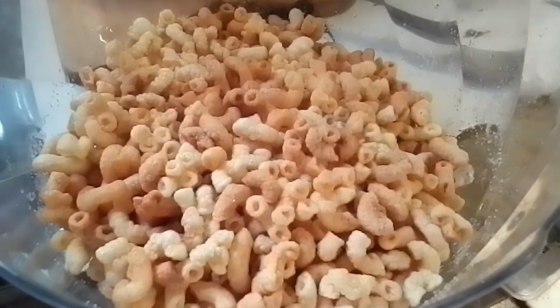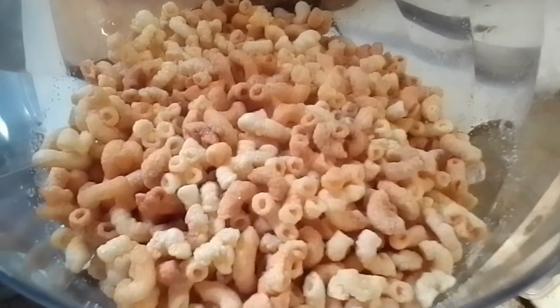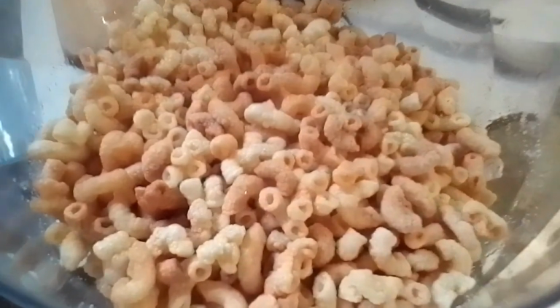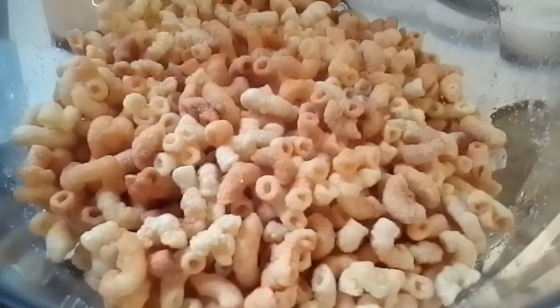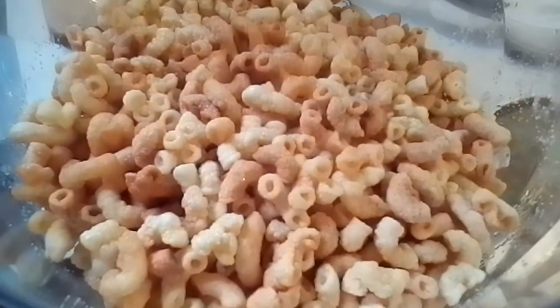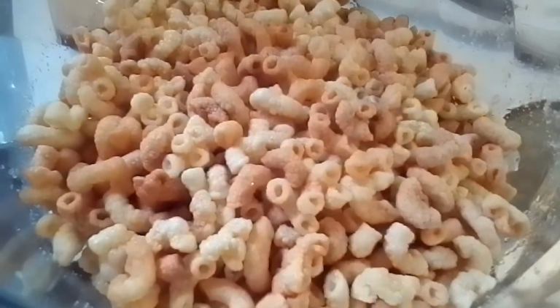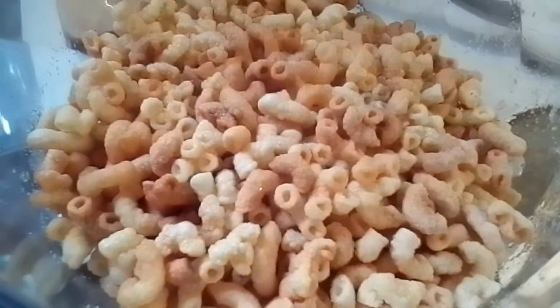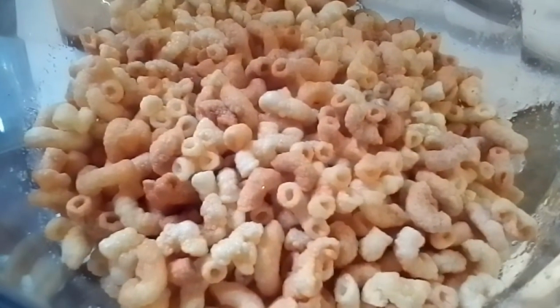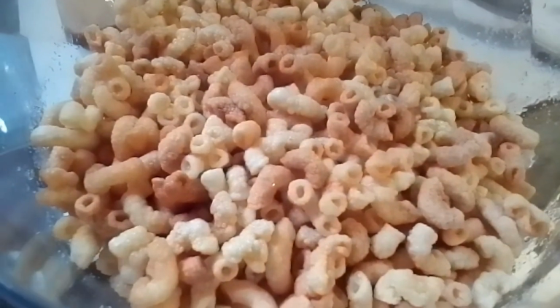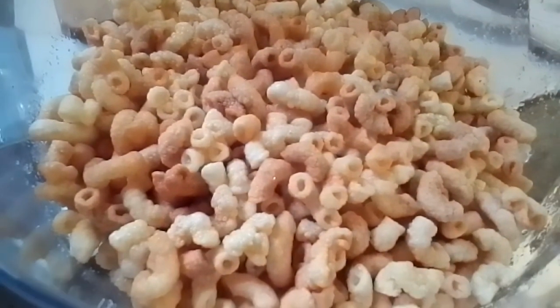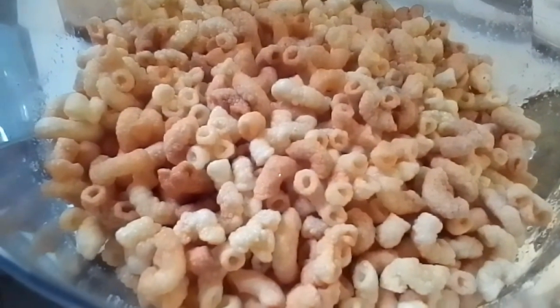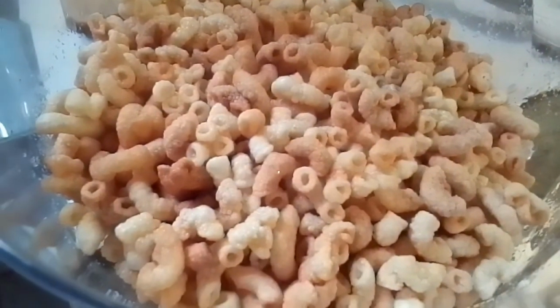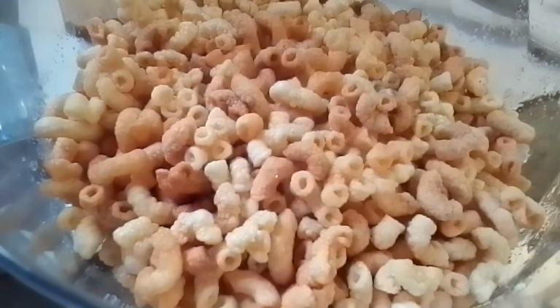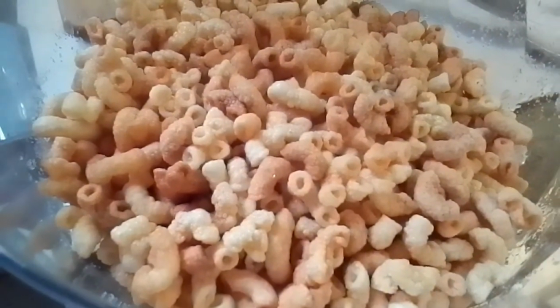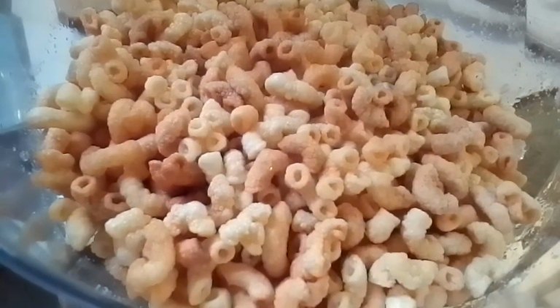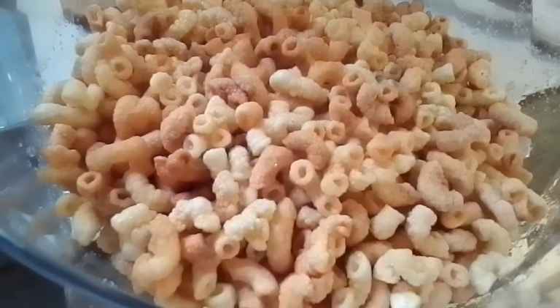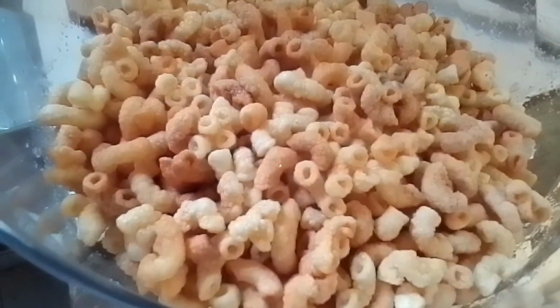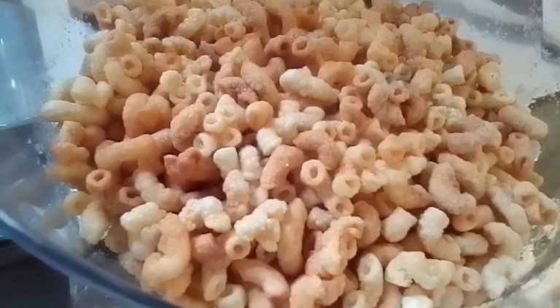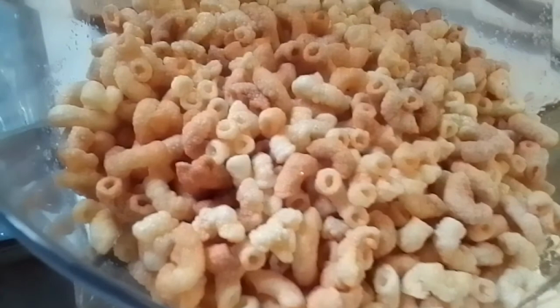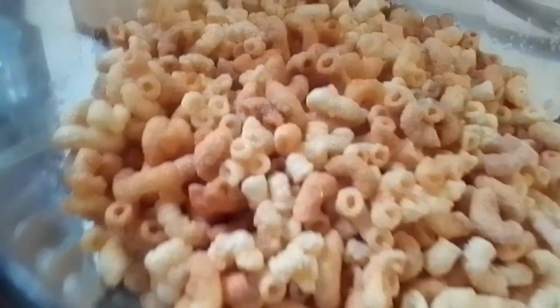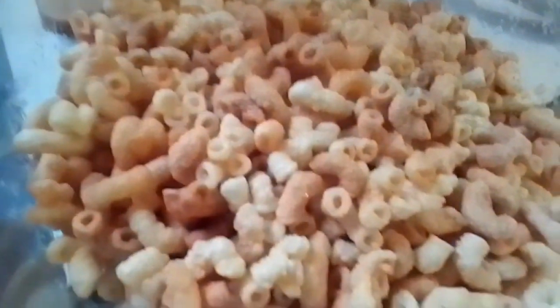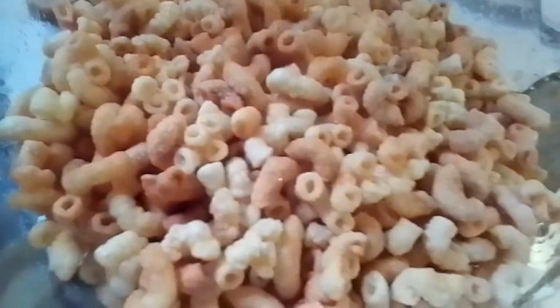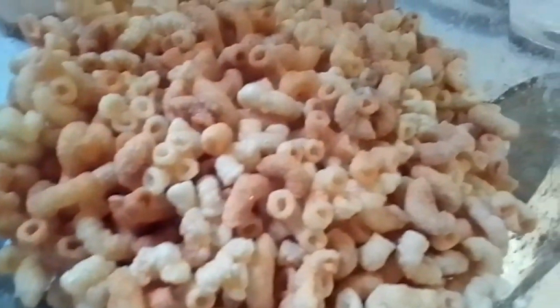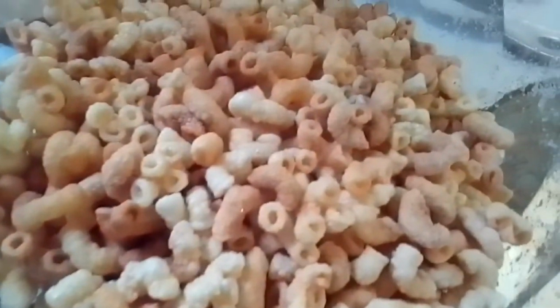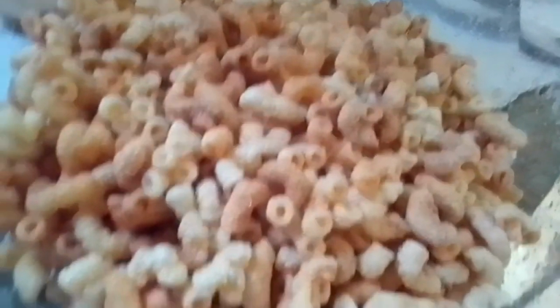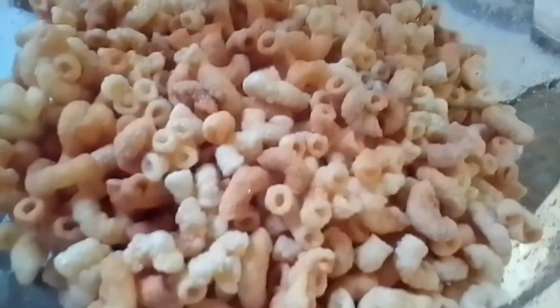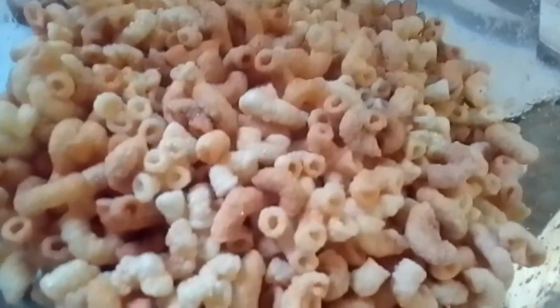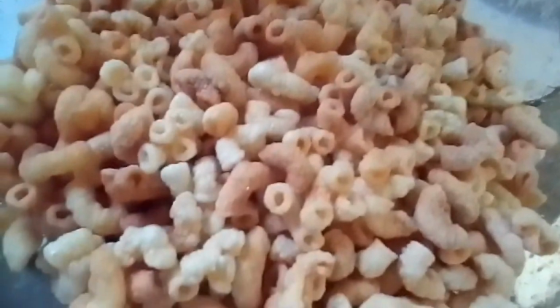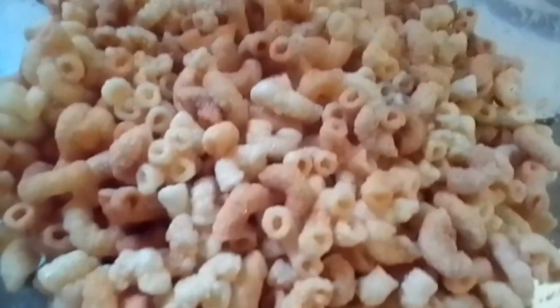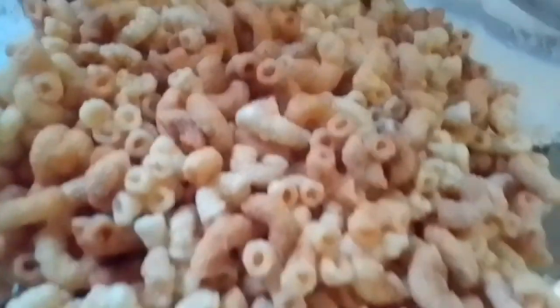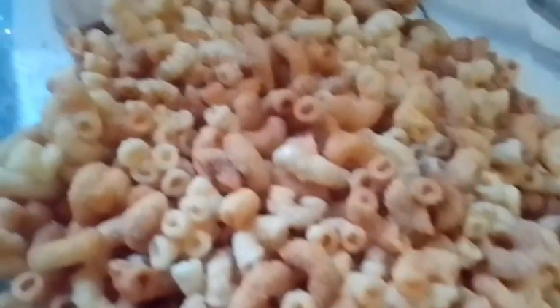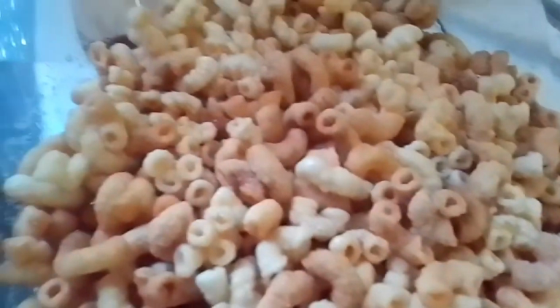Guys, we will make a chicharon — Macaroni chicharon.